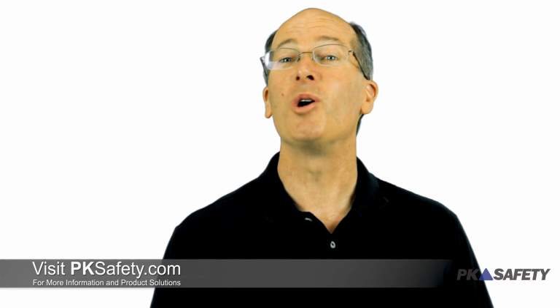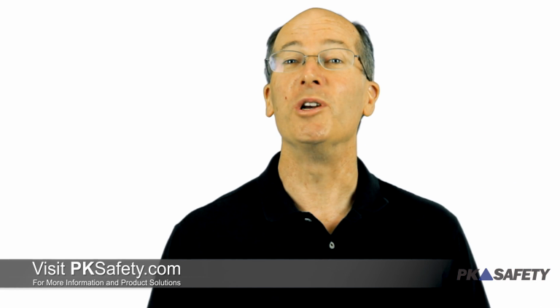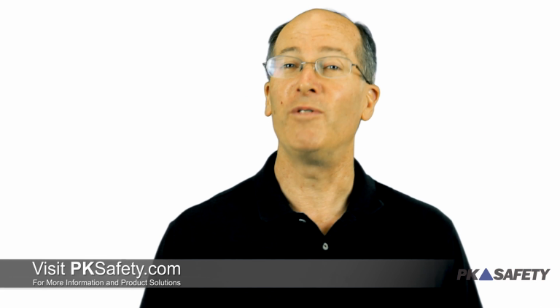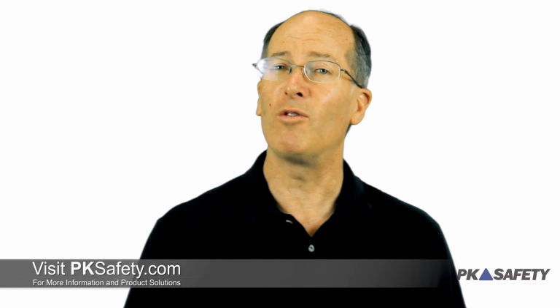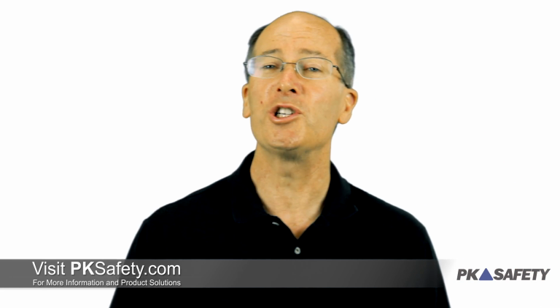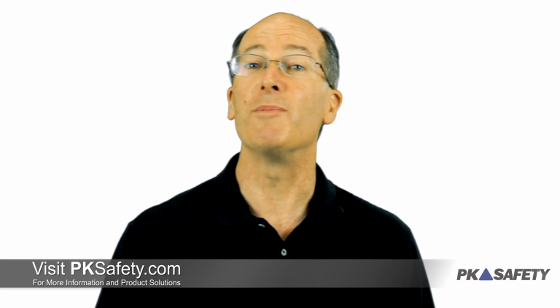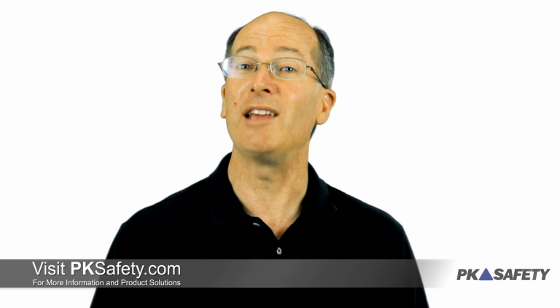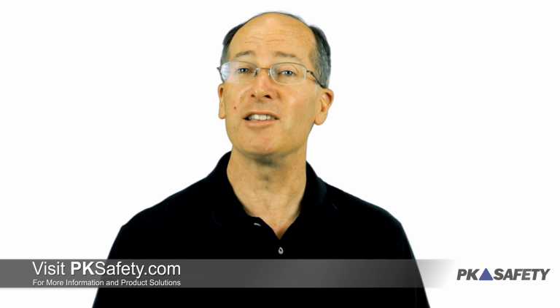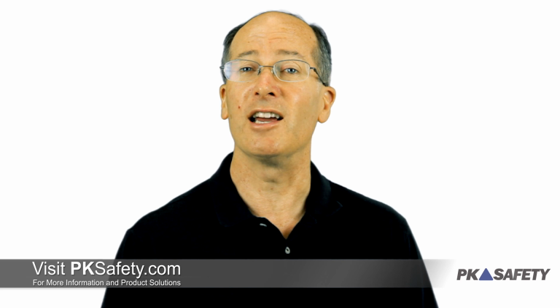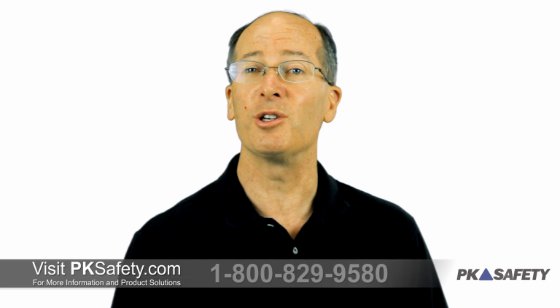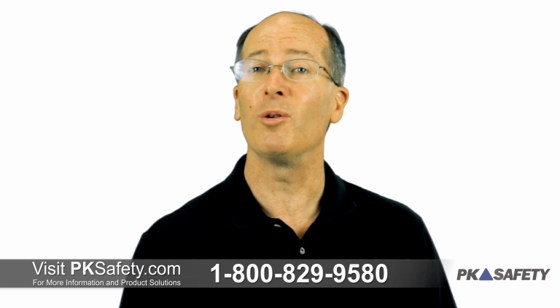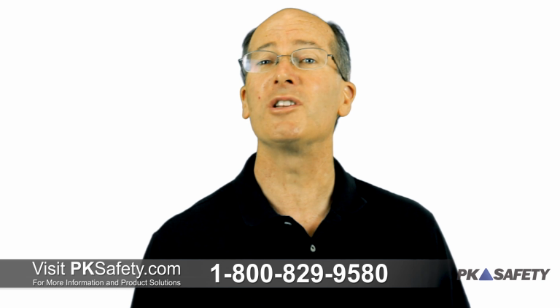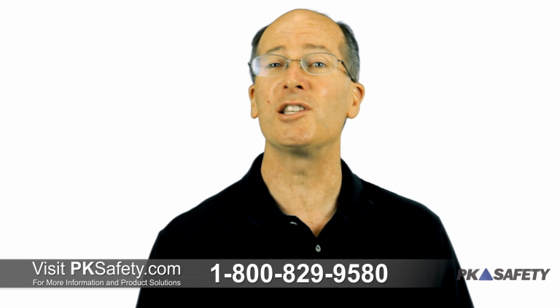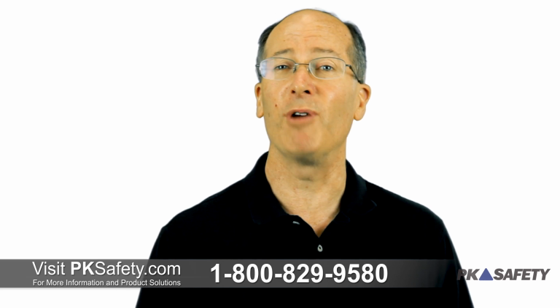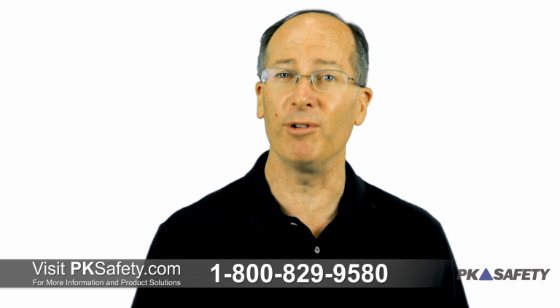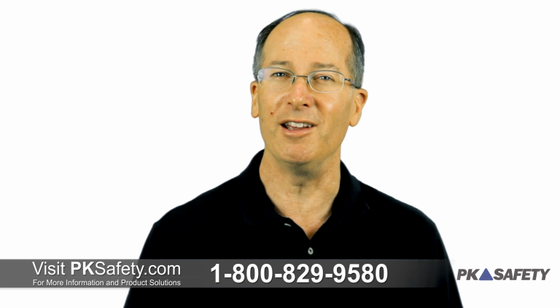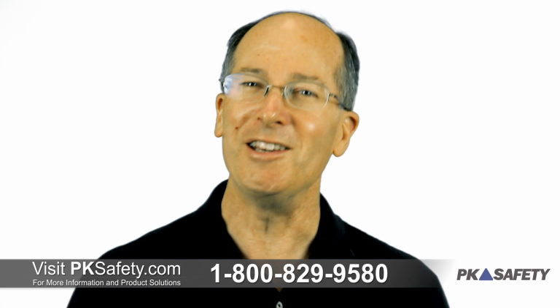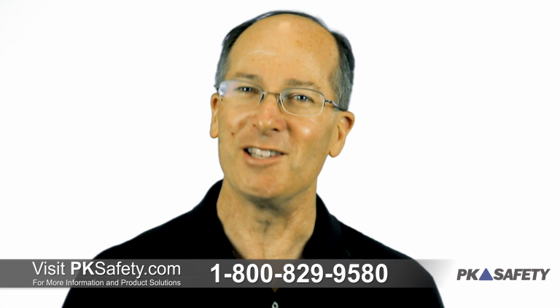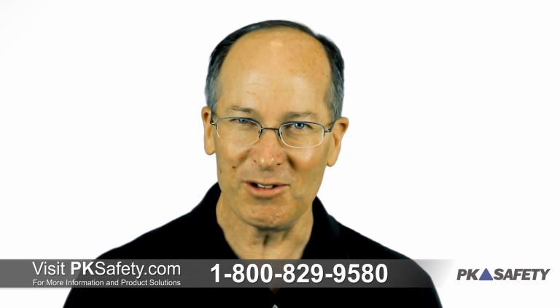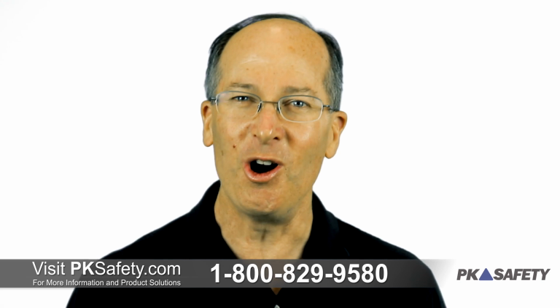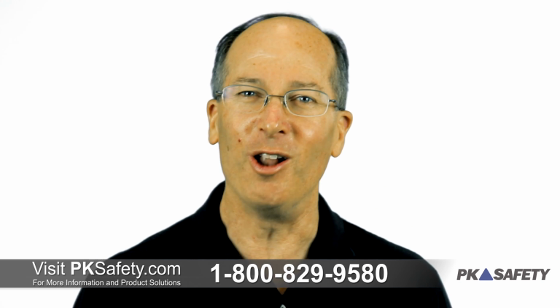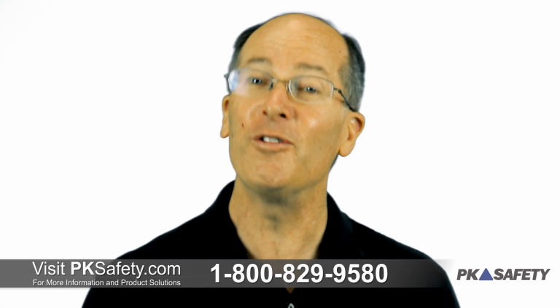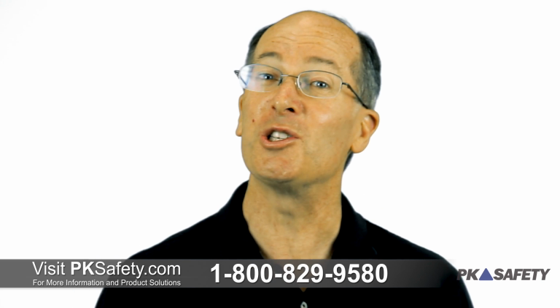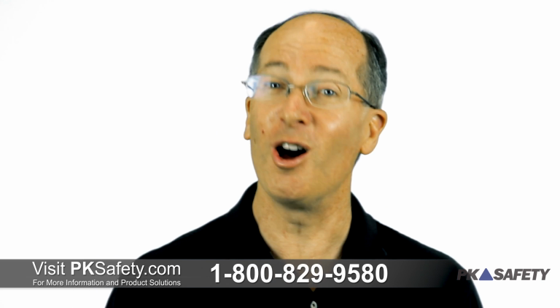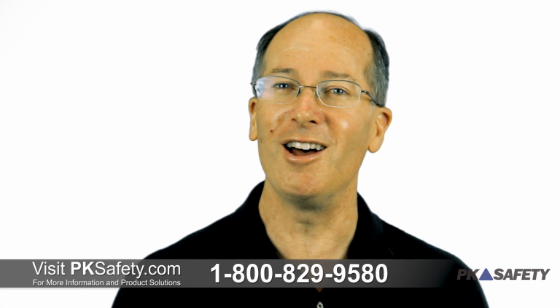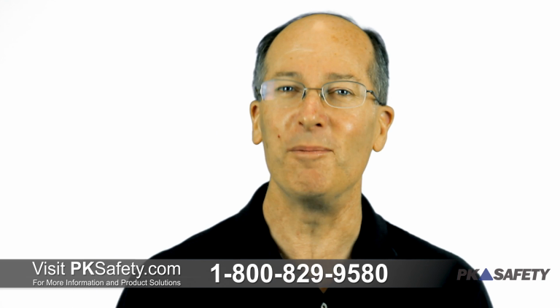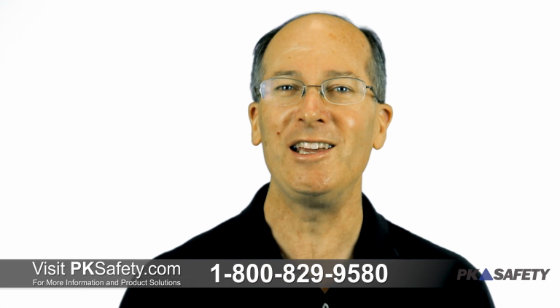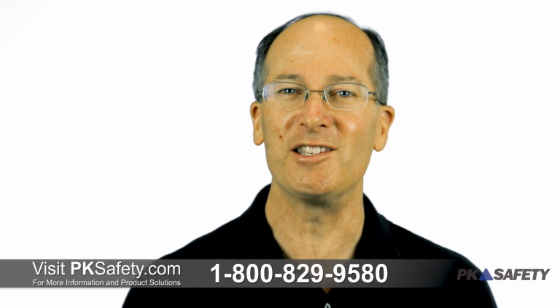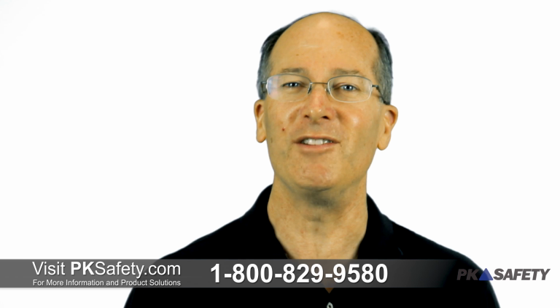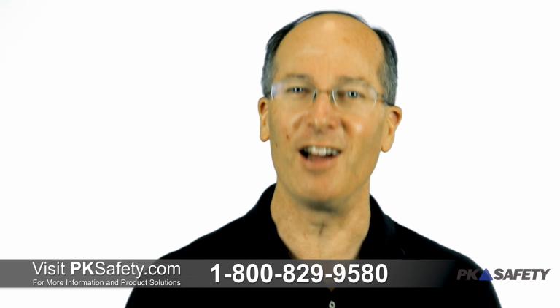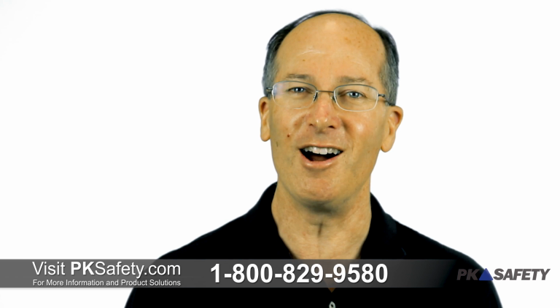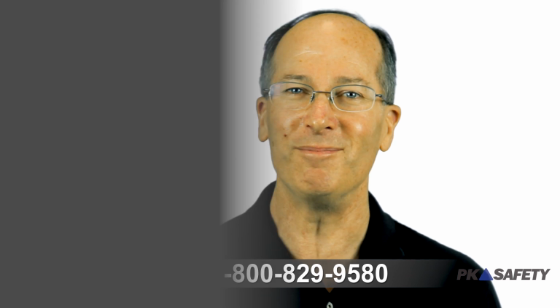Thanks for watching, and as always, if you have questions about gas detection or the Toxi-Ray 3, please give us a call or visit us online at pksafety.com.